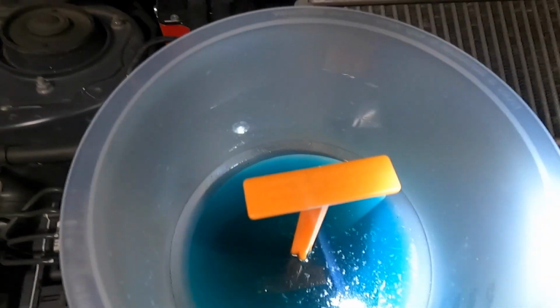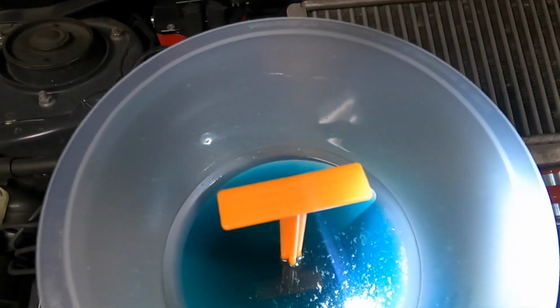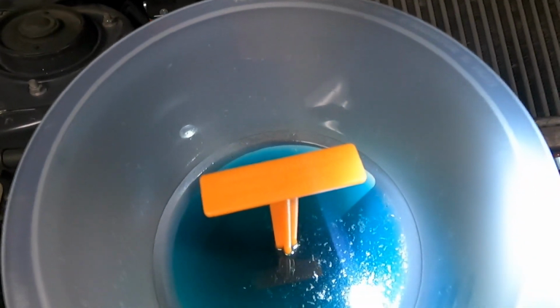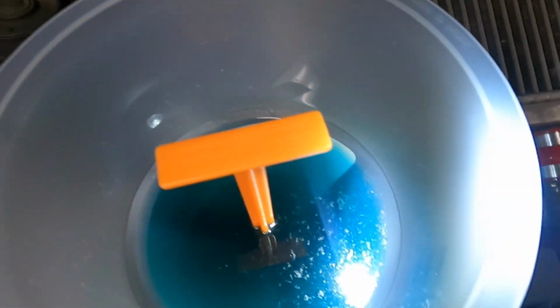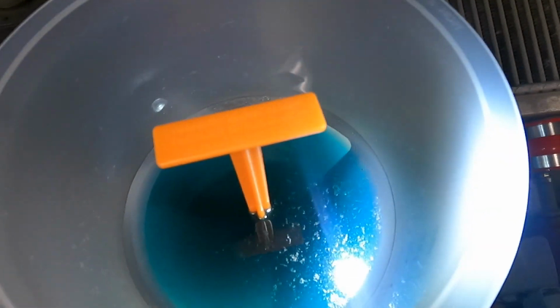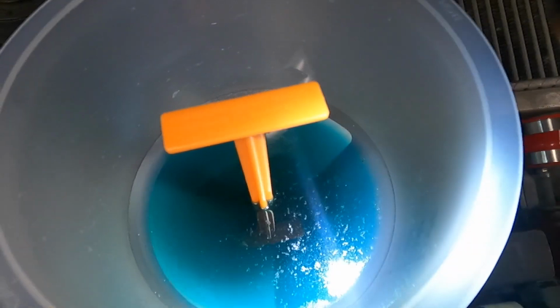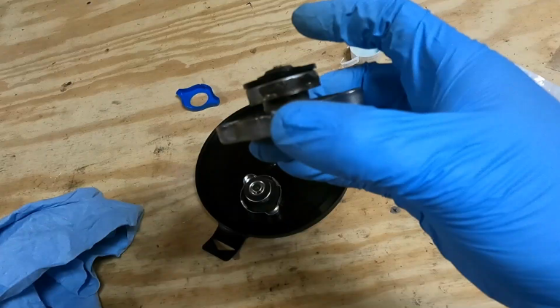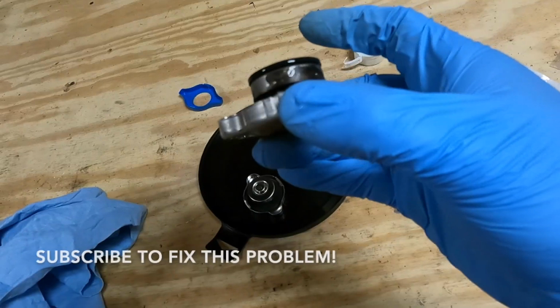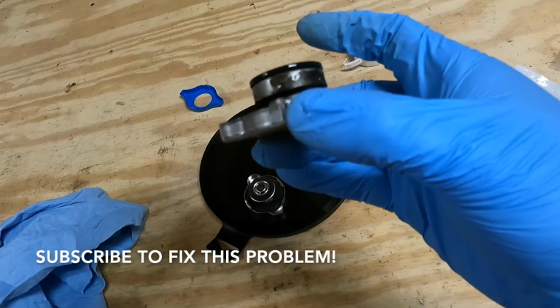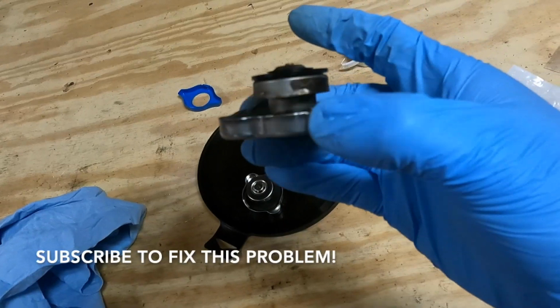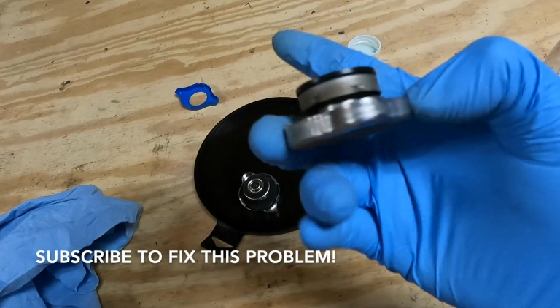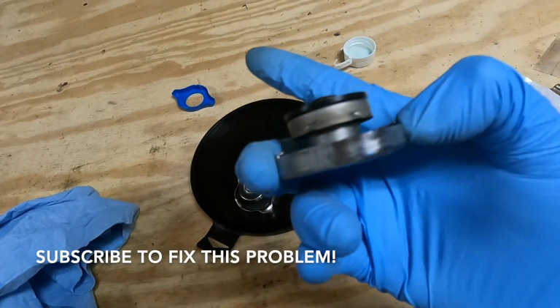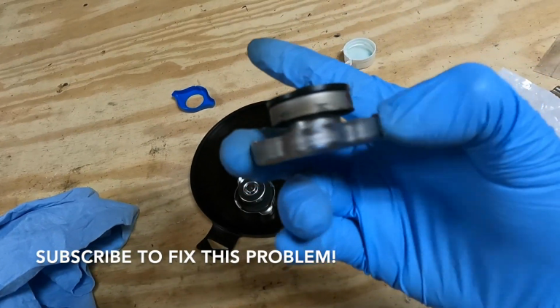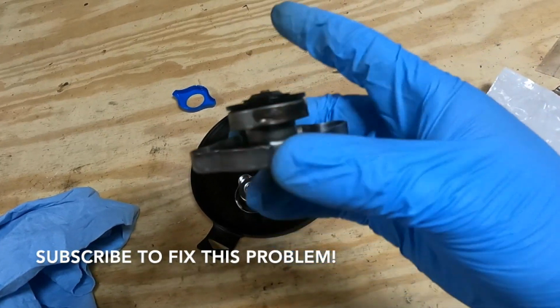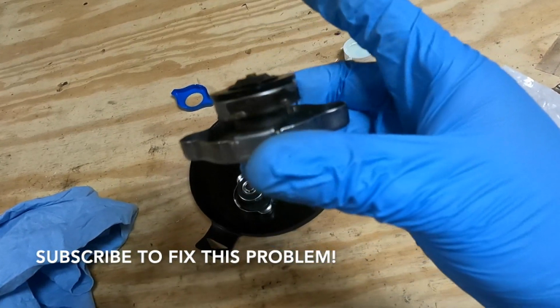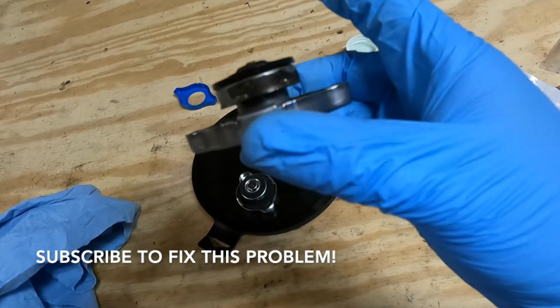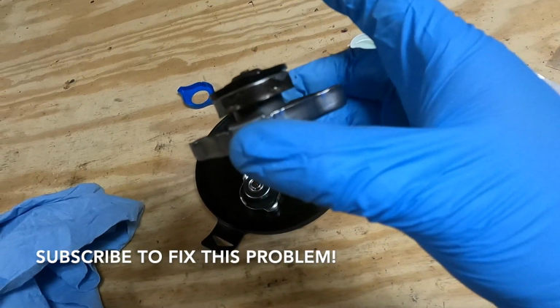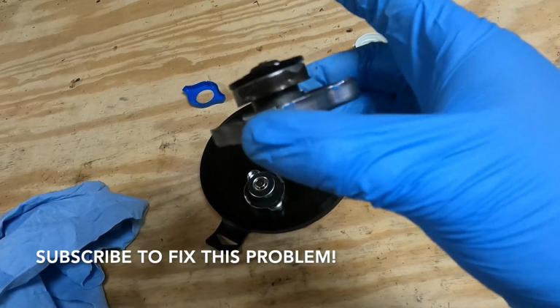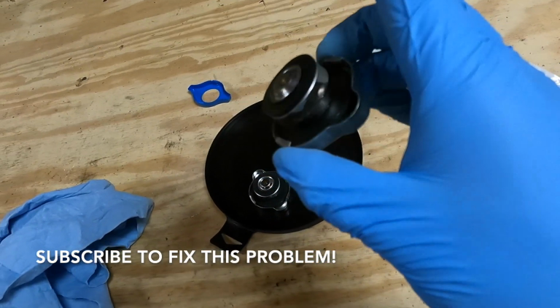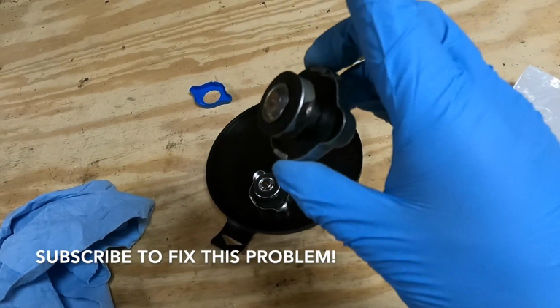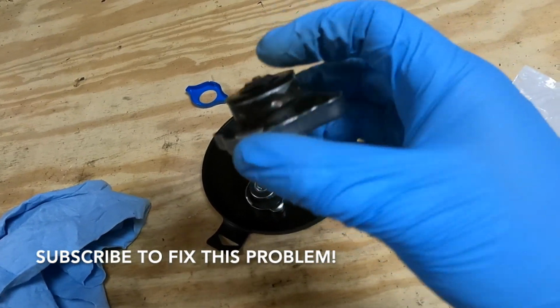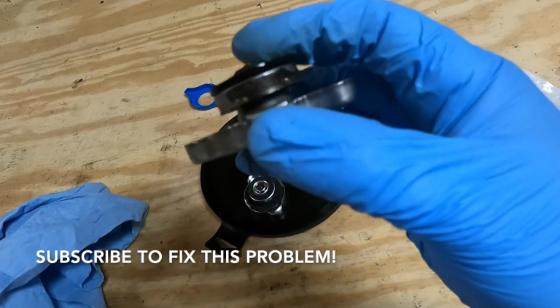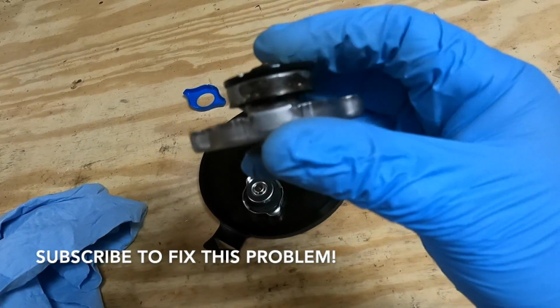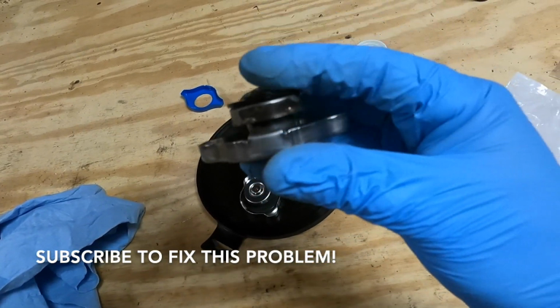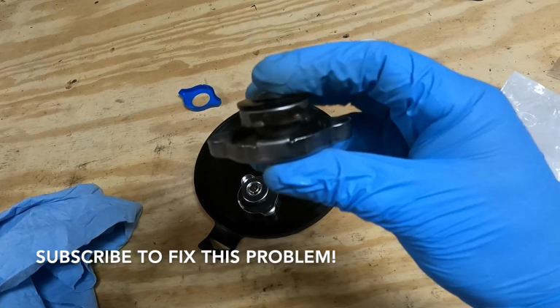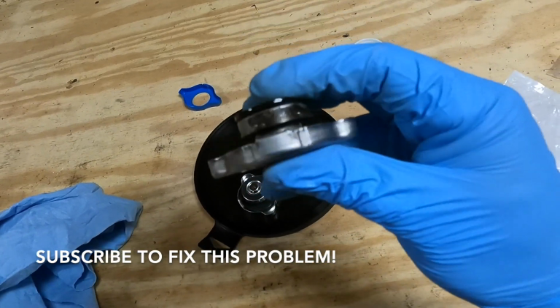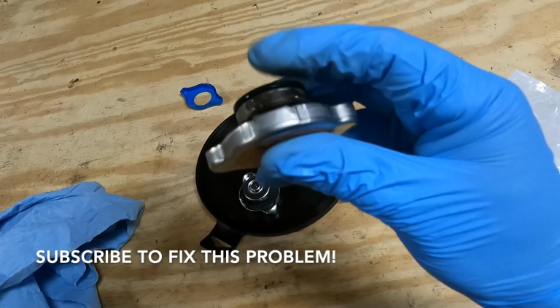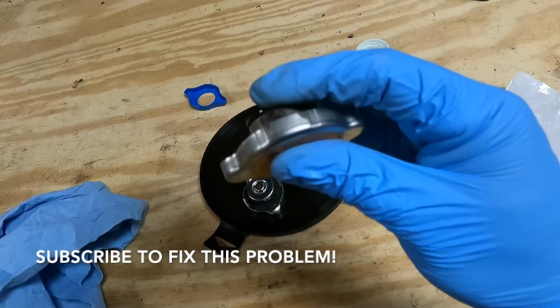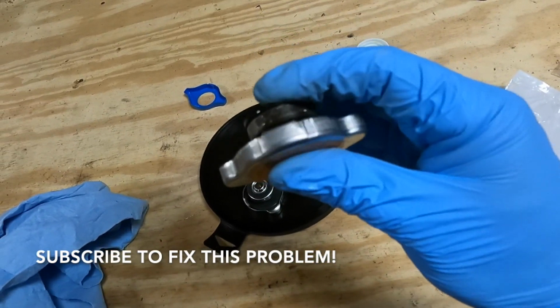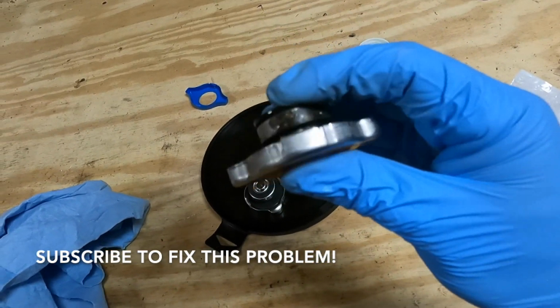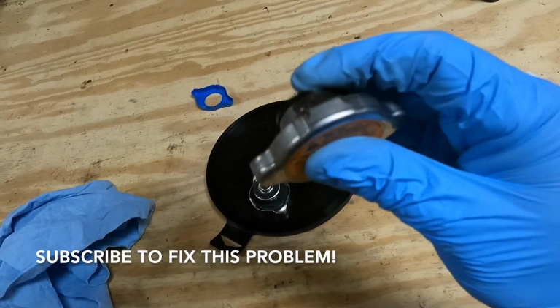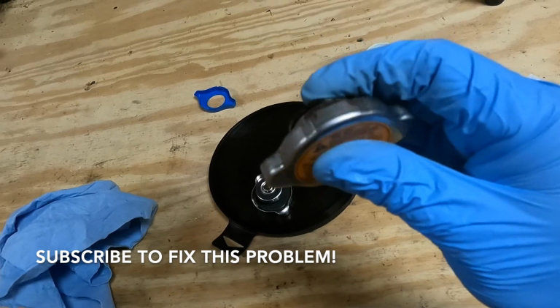Let me confirm visually how the coolant should look. And here's the old radiator cap — pretty old, 10 years old. It's a good thing we're replacing it.